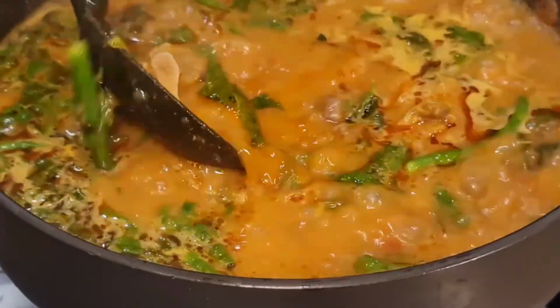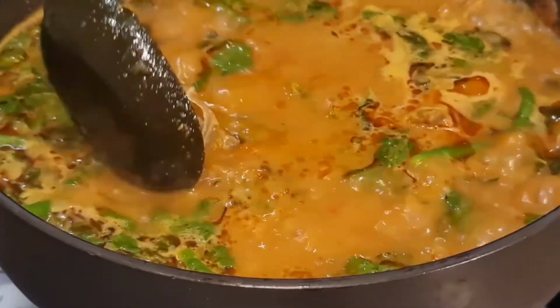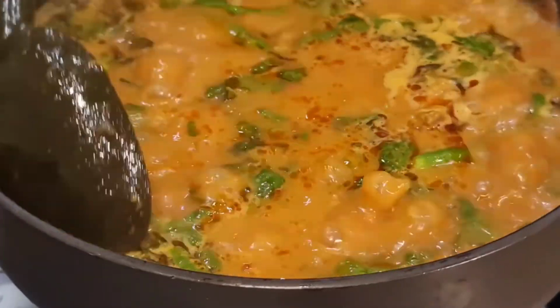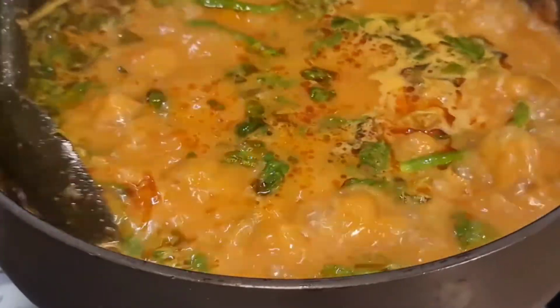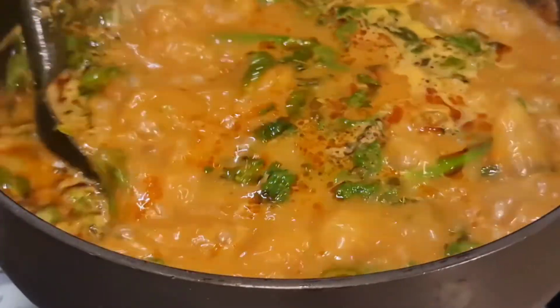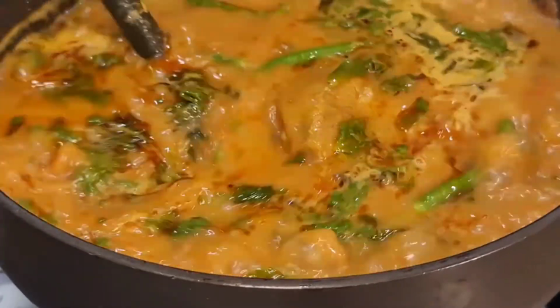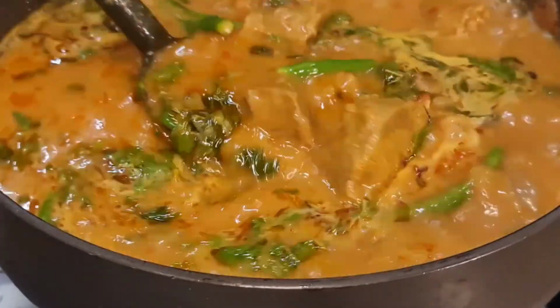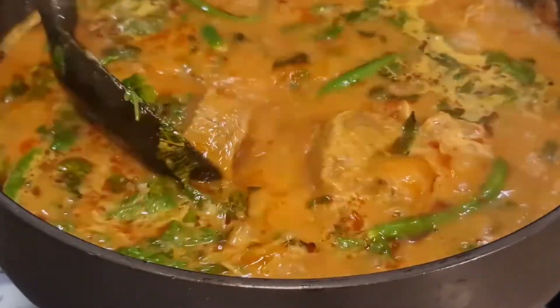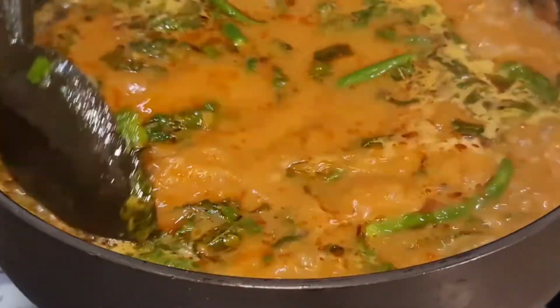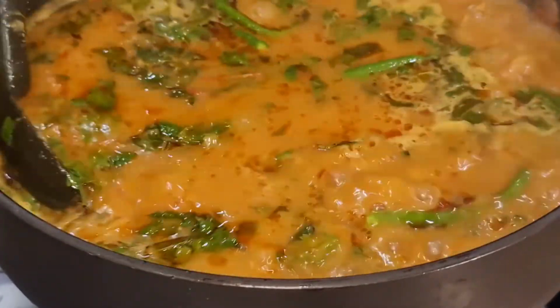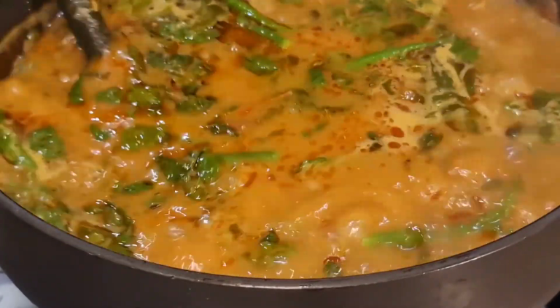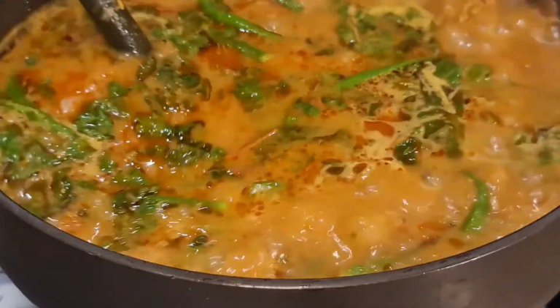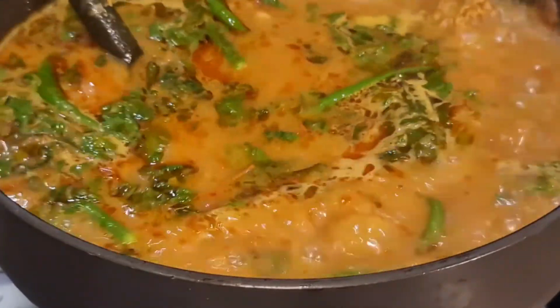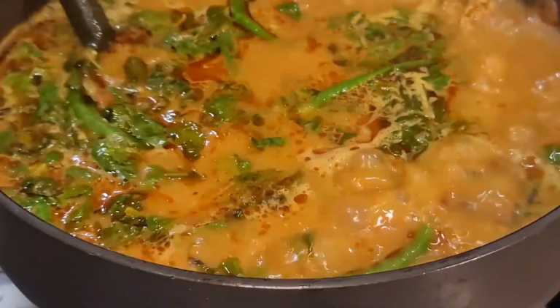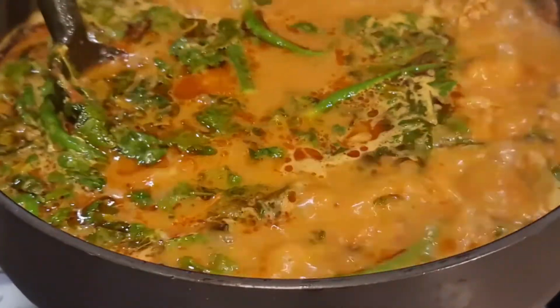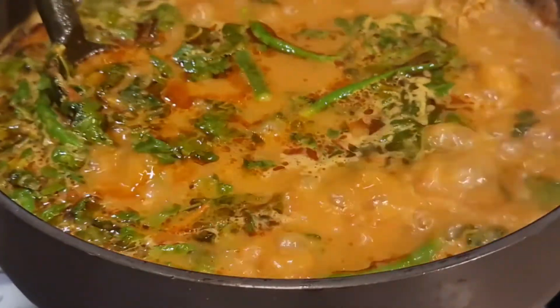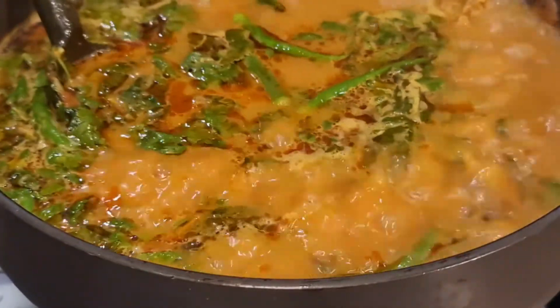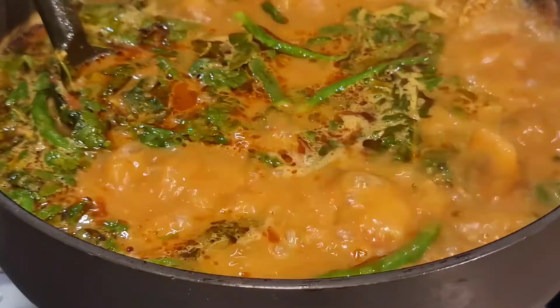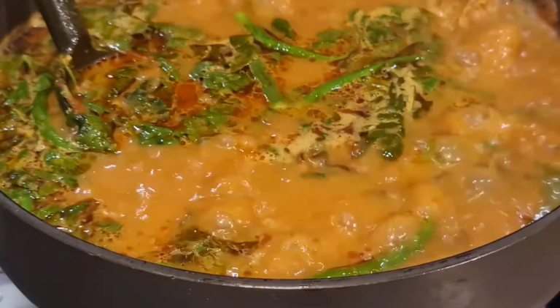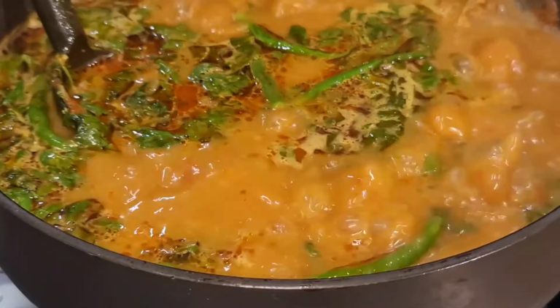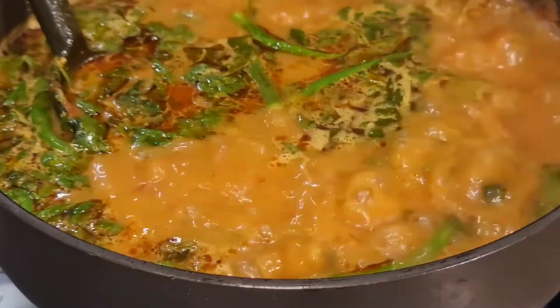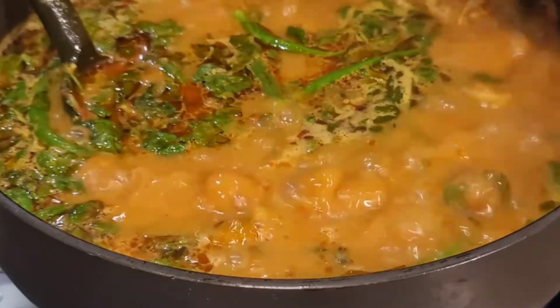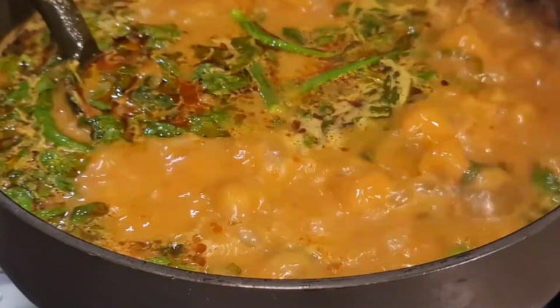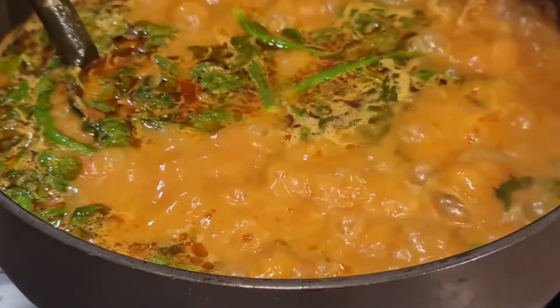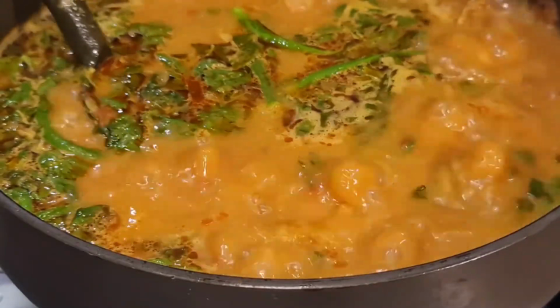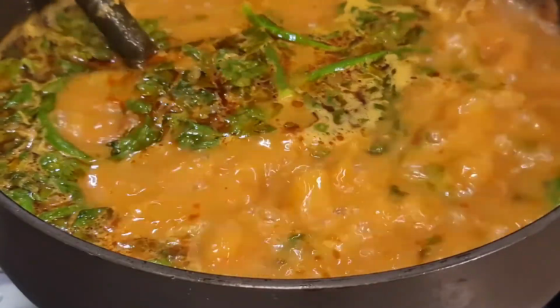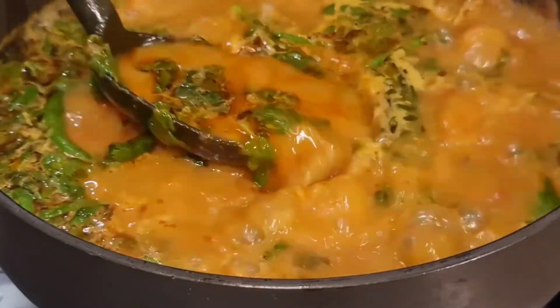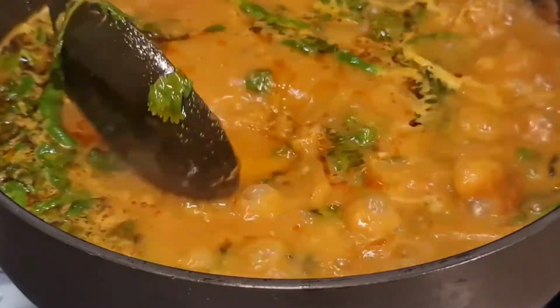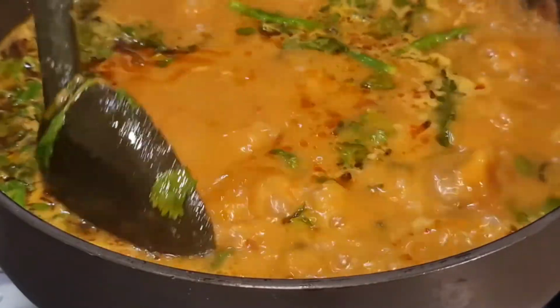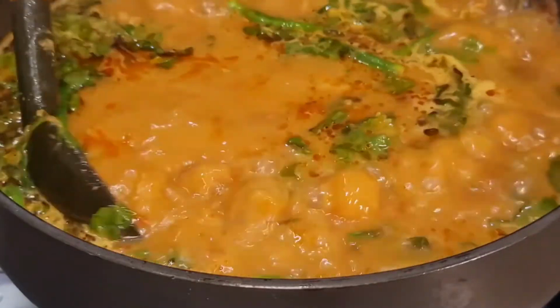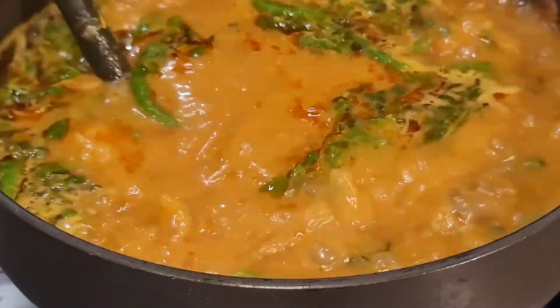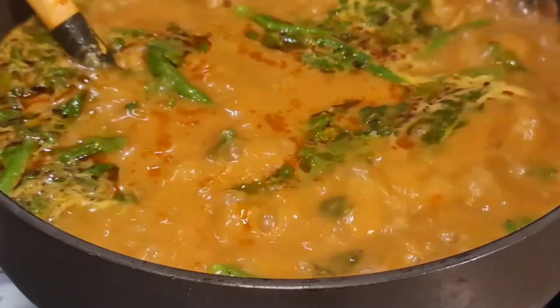Now that the gravy has come to a boil, I'm adding the chapati pieces and mixing everything really well.